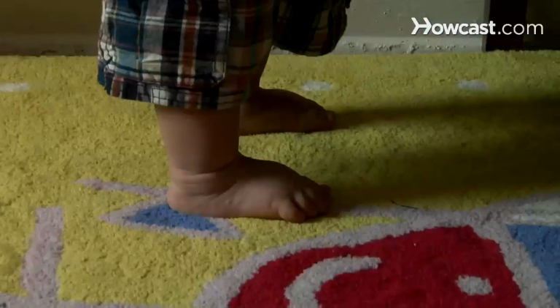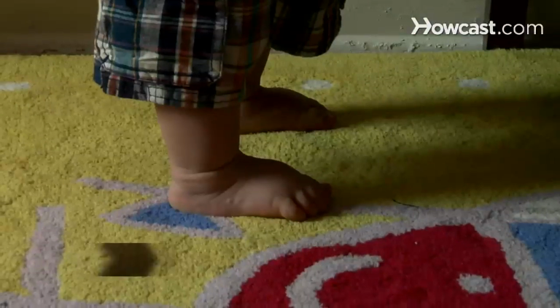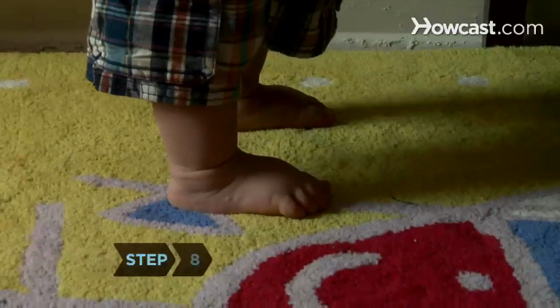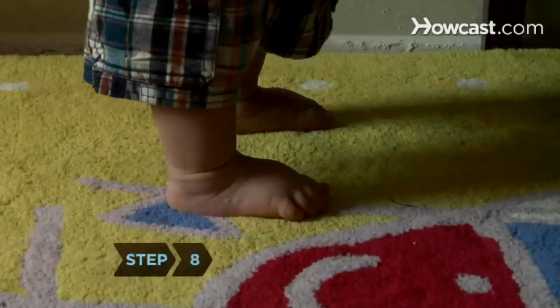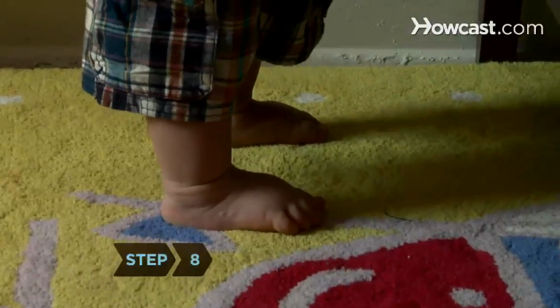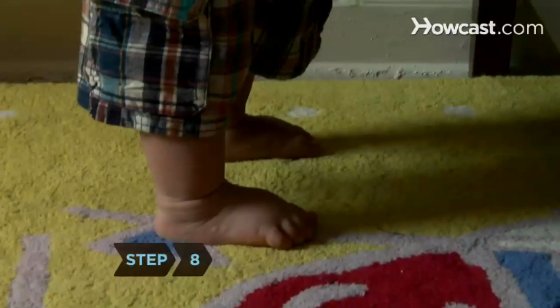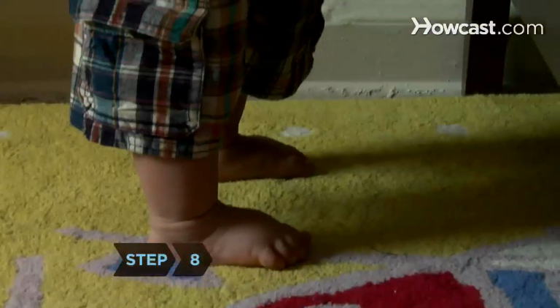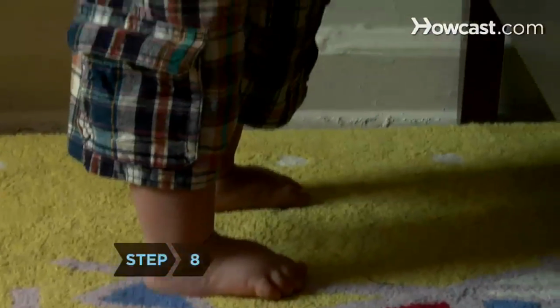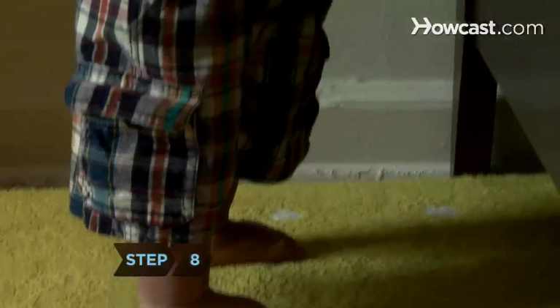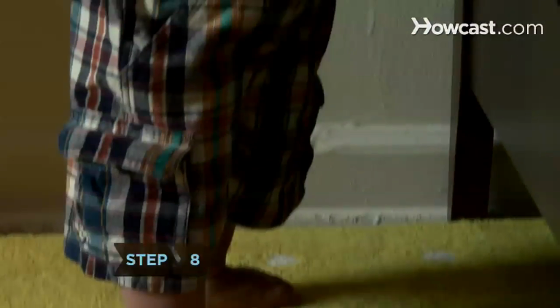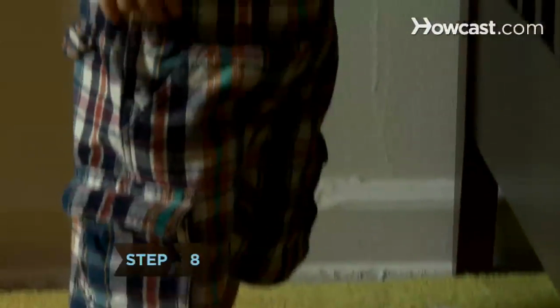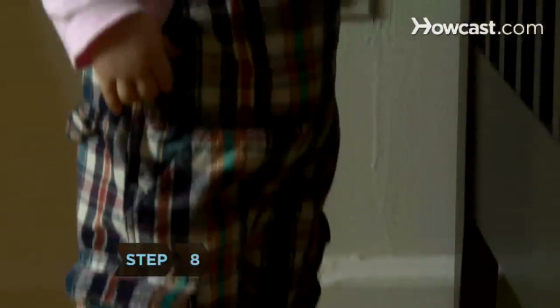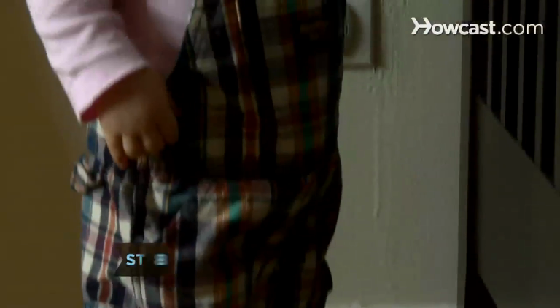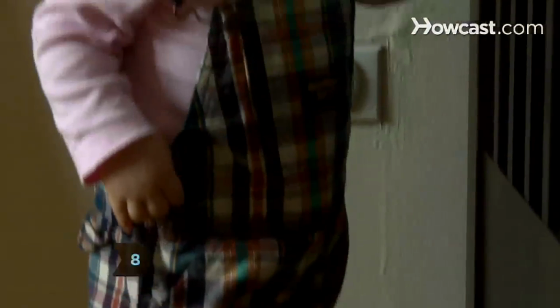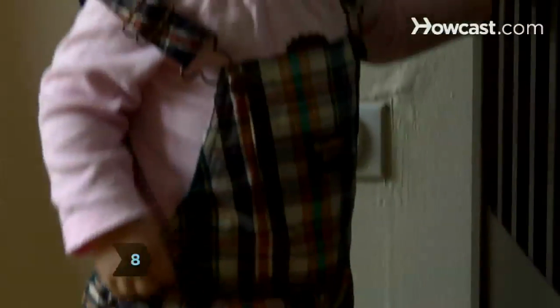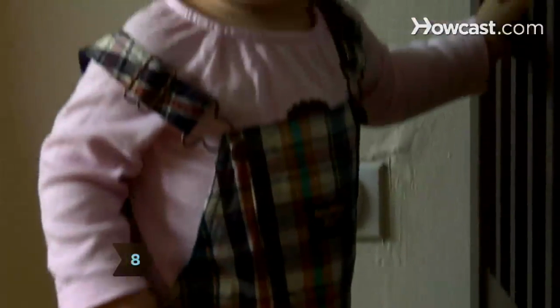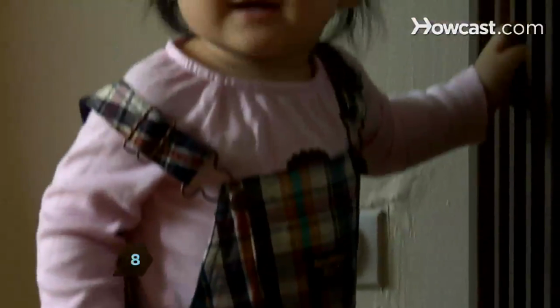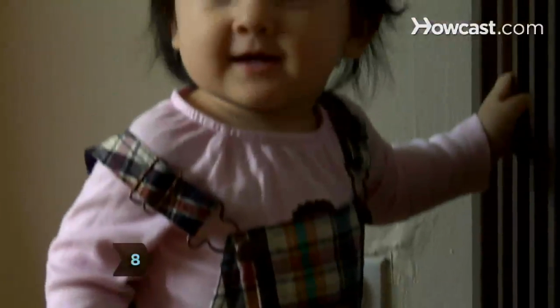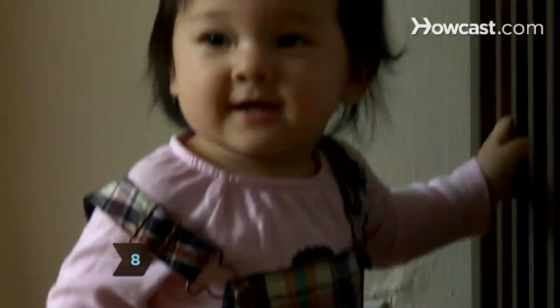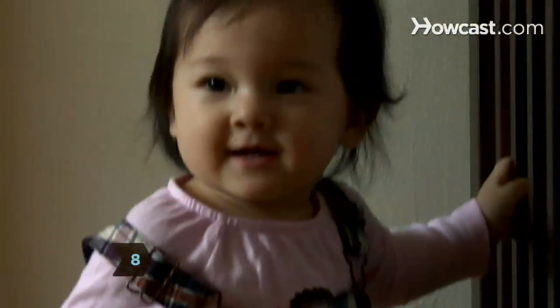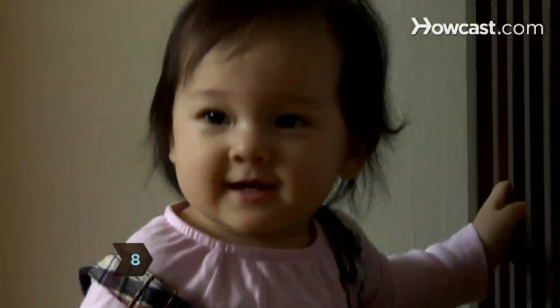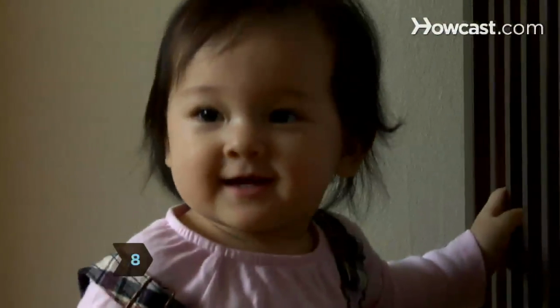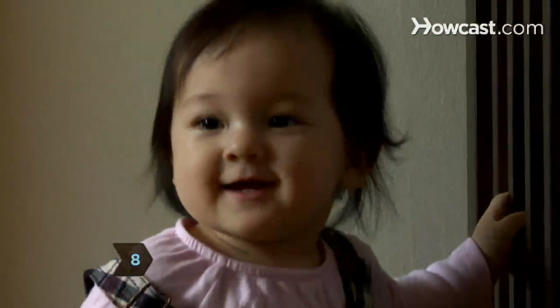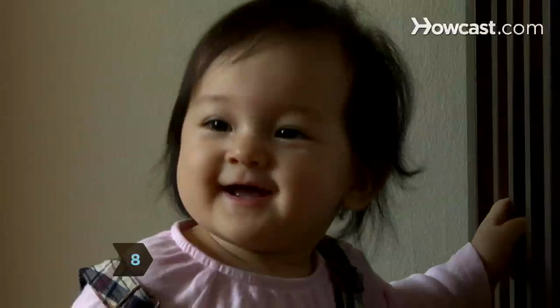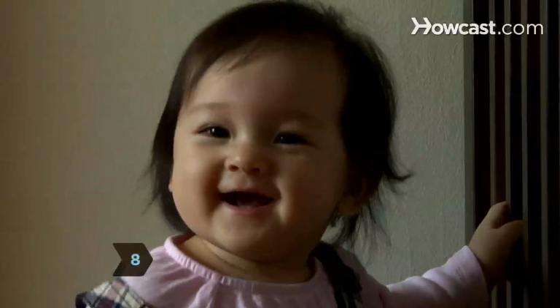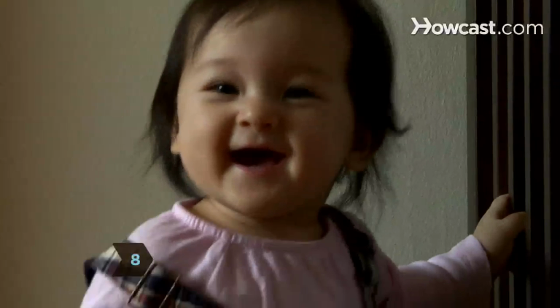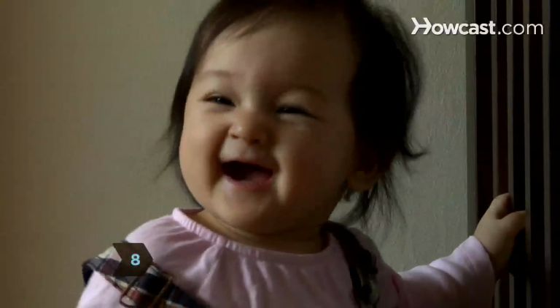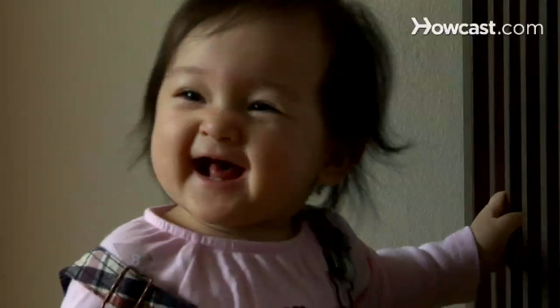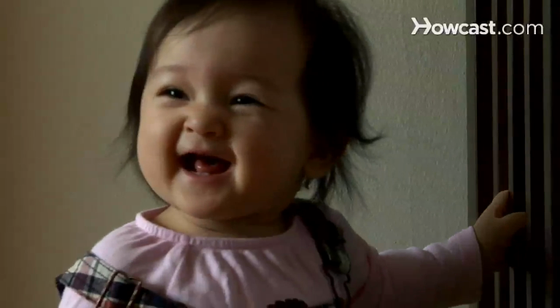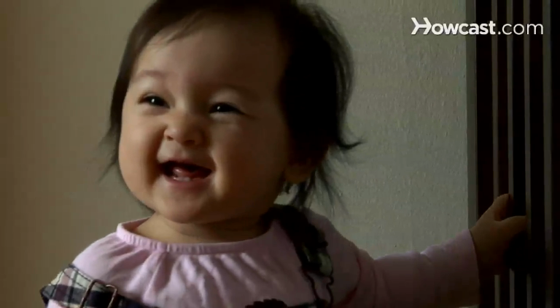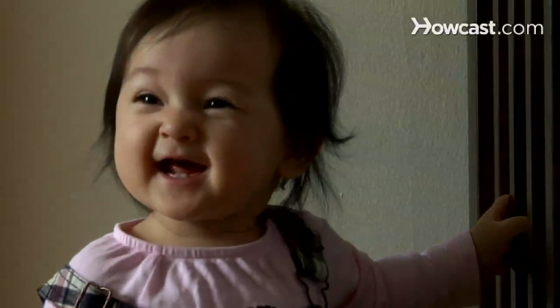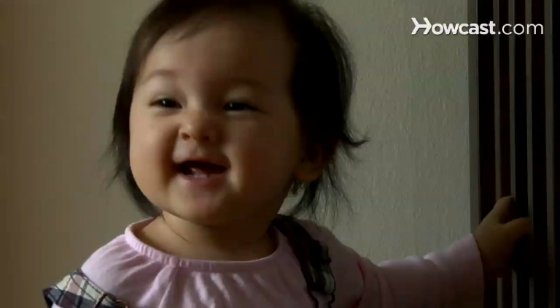Step 8. Treasure these first wobbly steps — they'll be asking for your car keys before you know it.